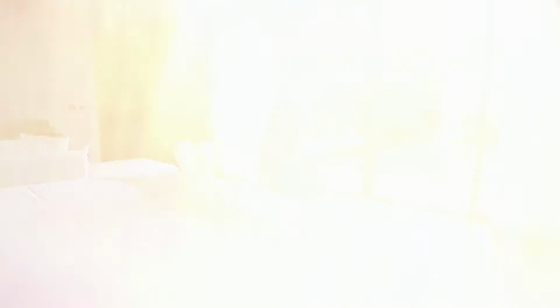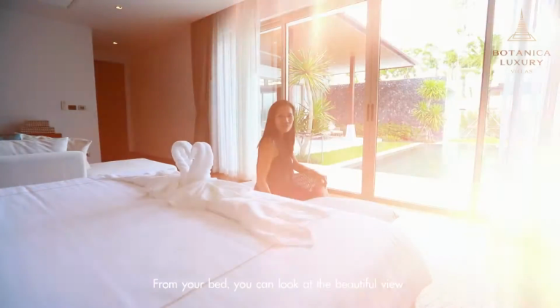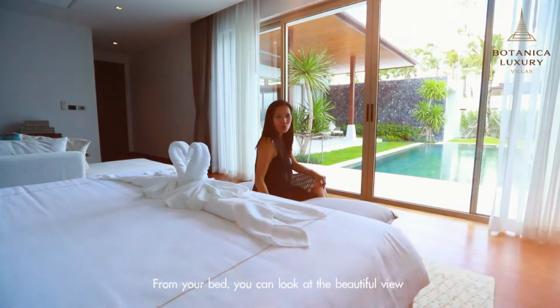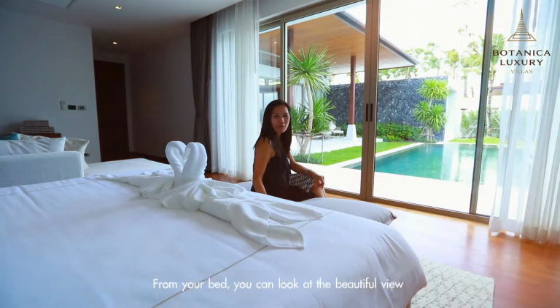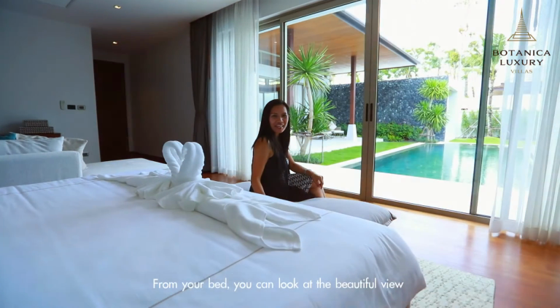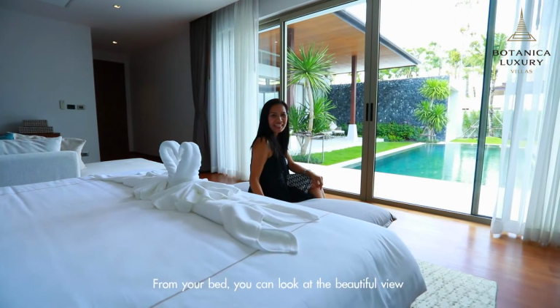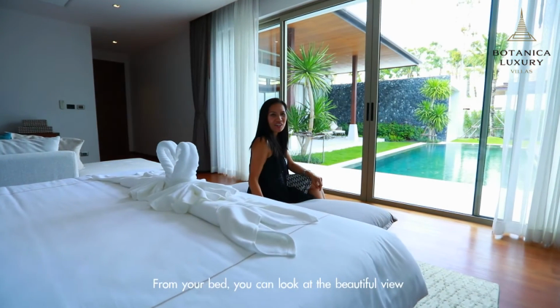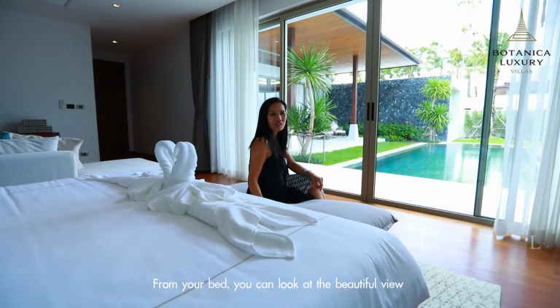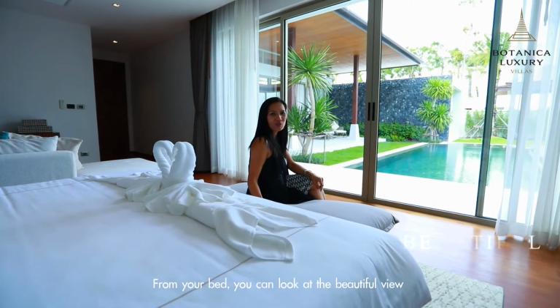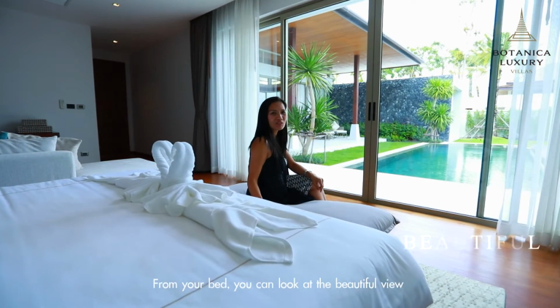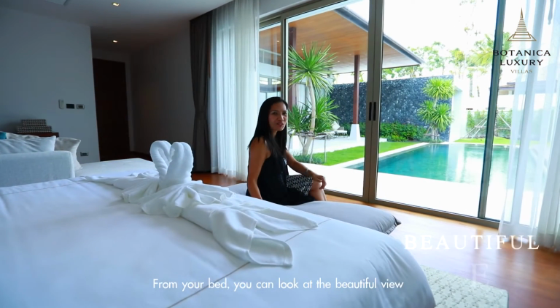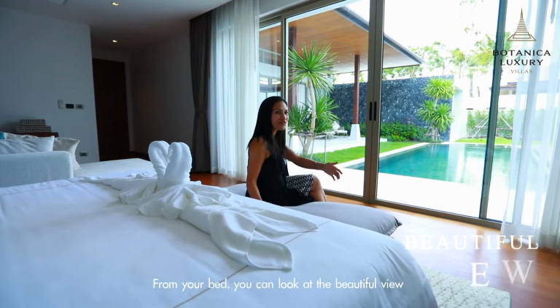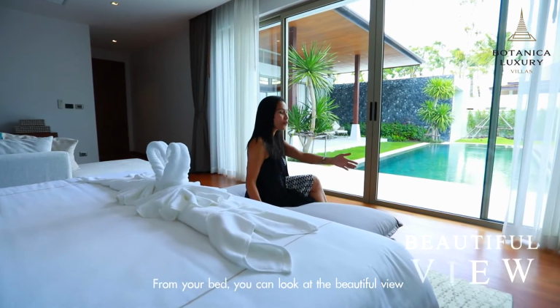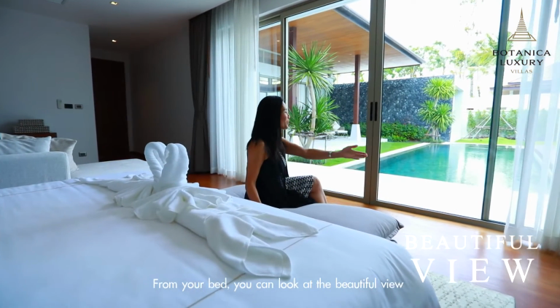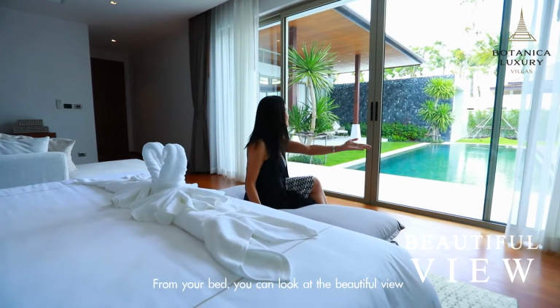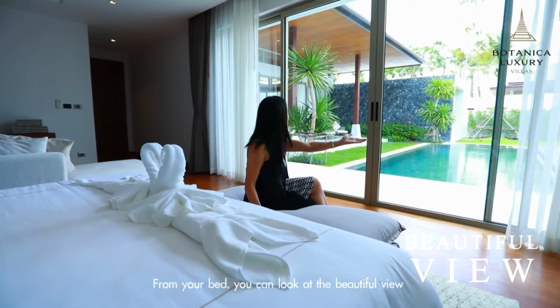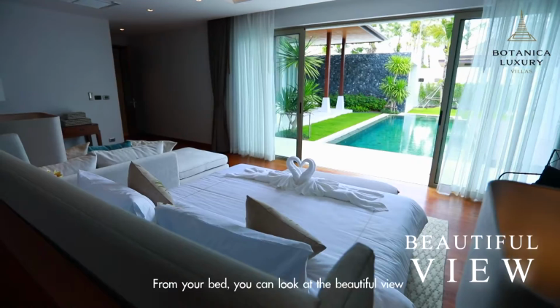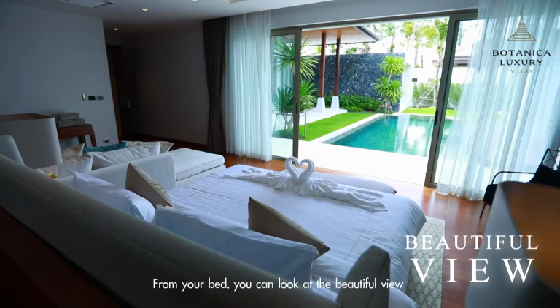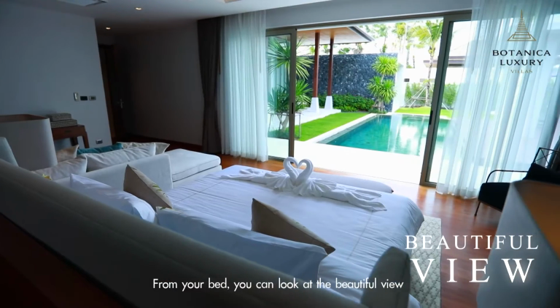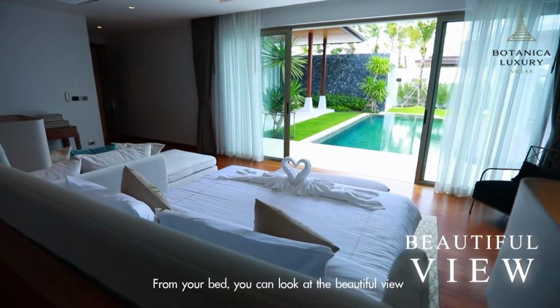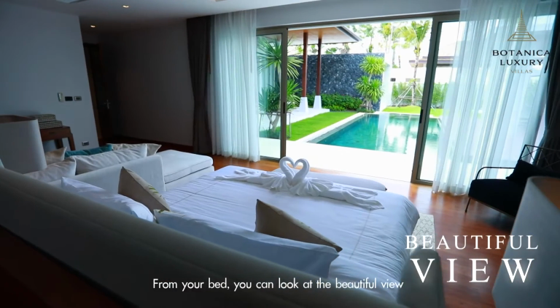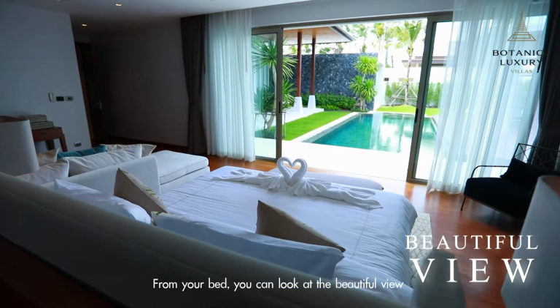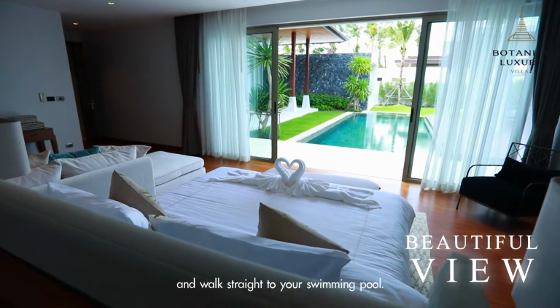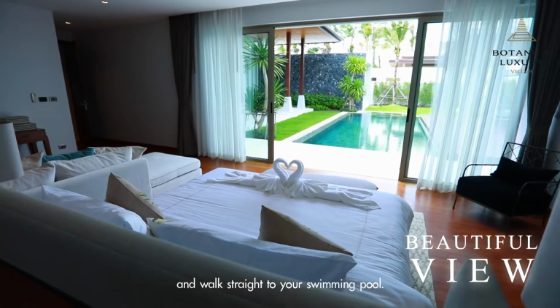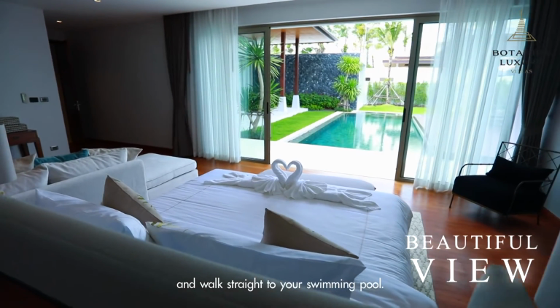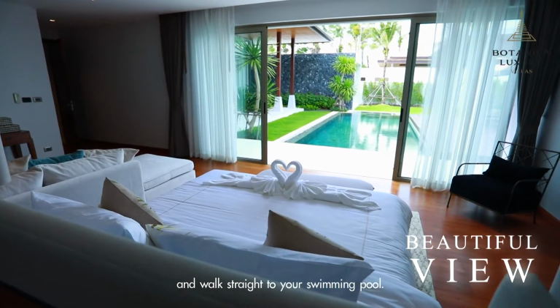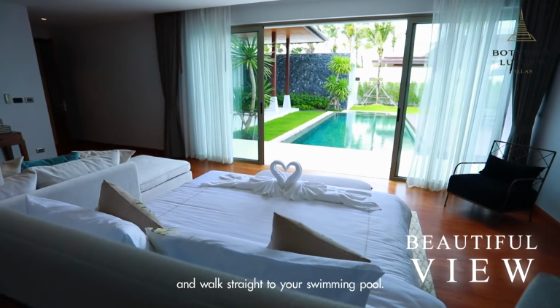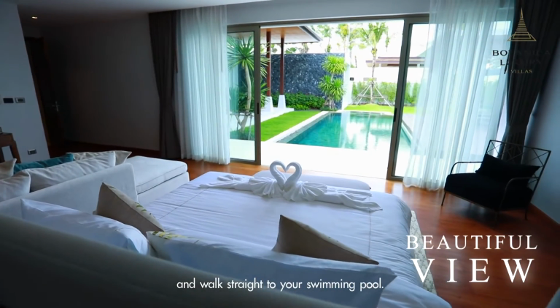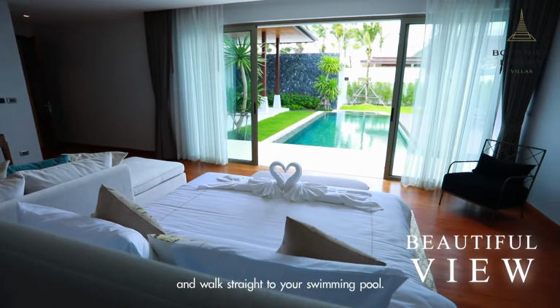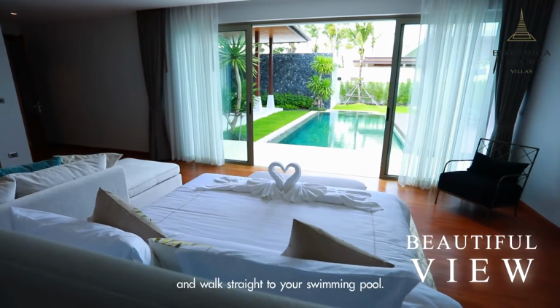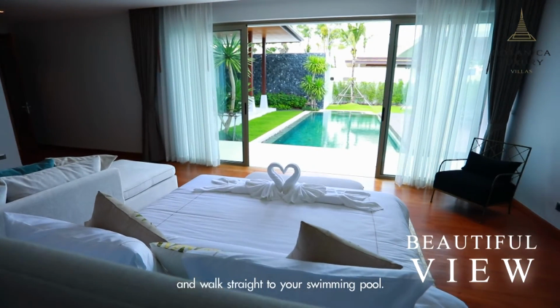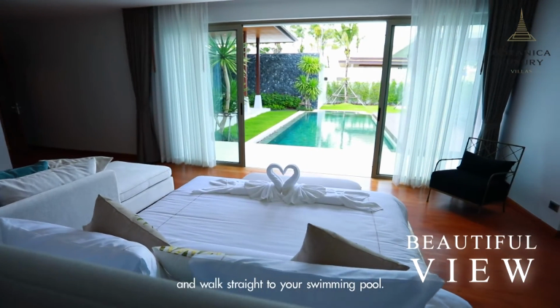From your bed, you can look at the beautiful view and walk straight directly to the swimming pool.